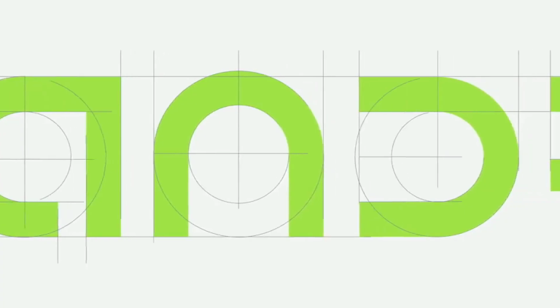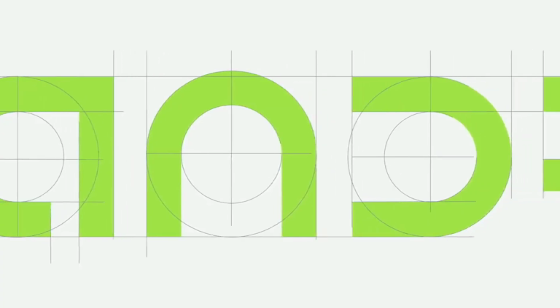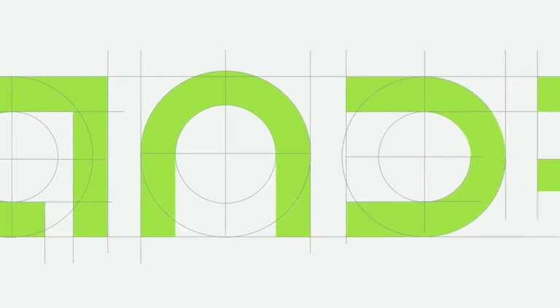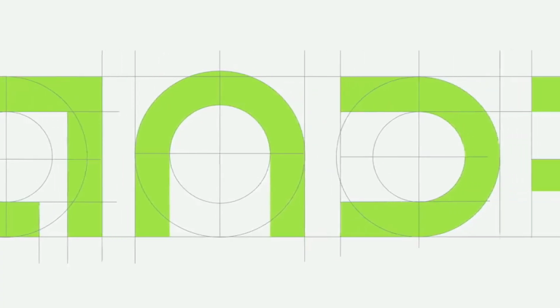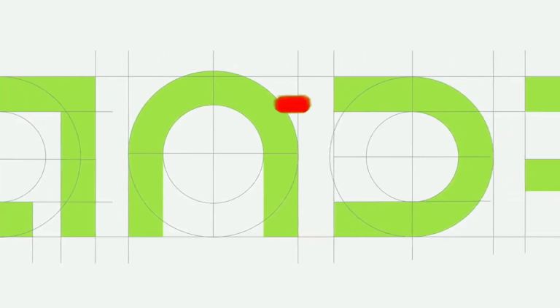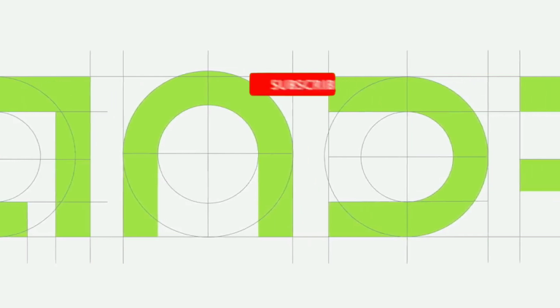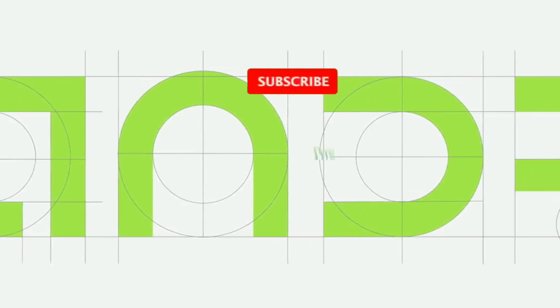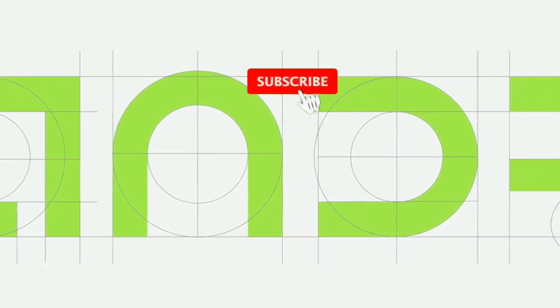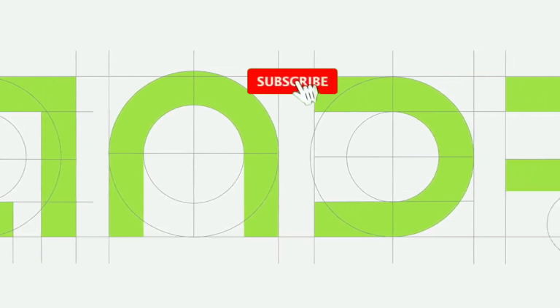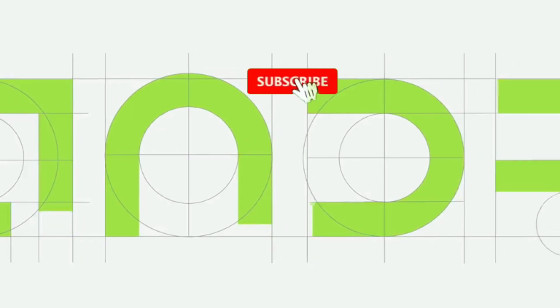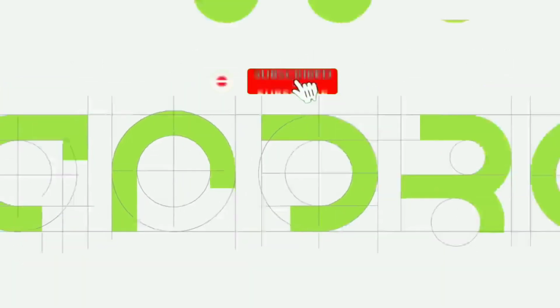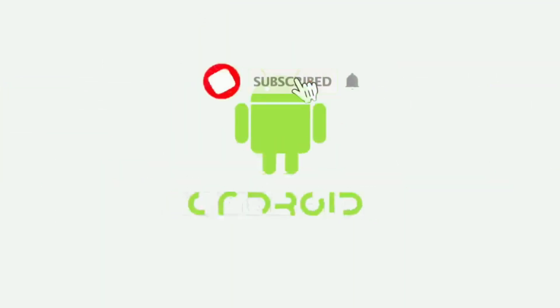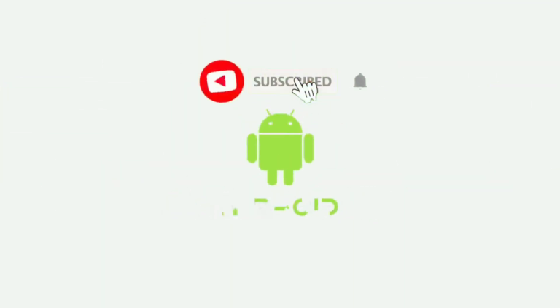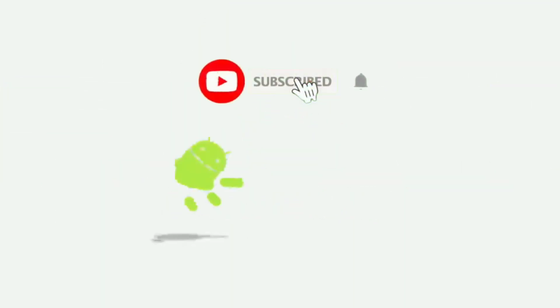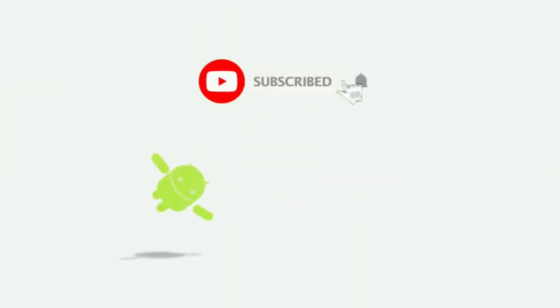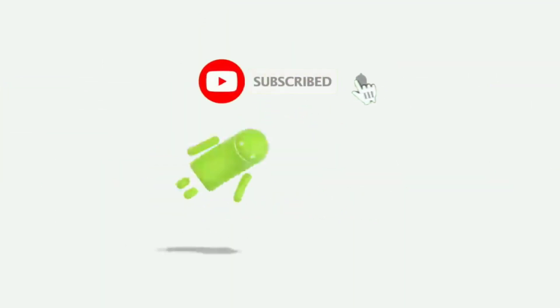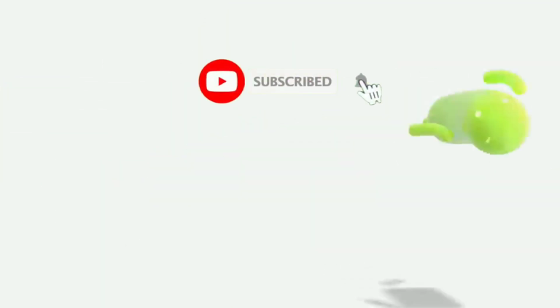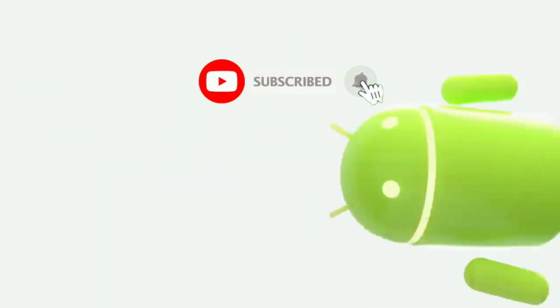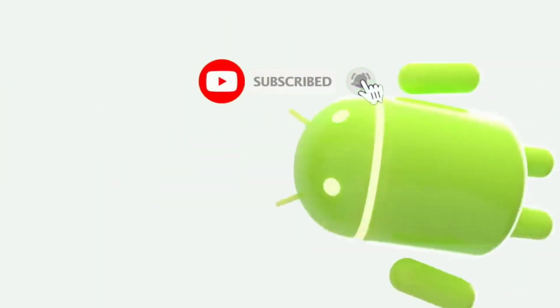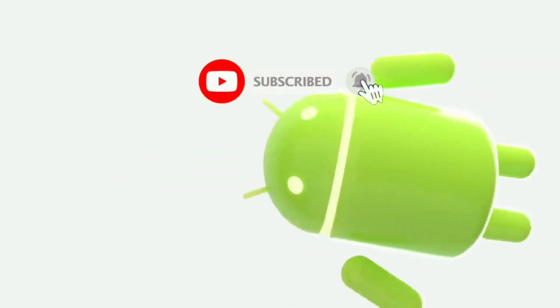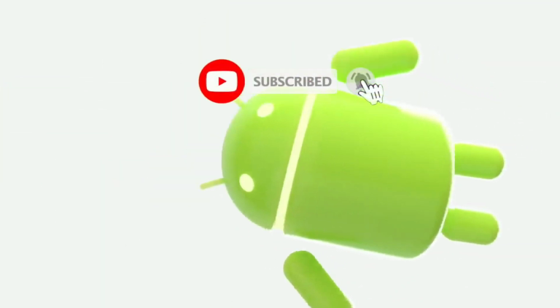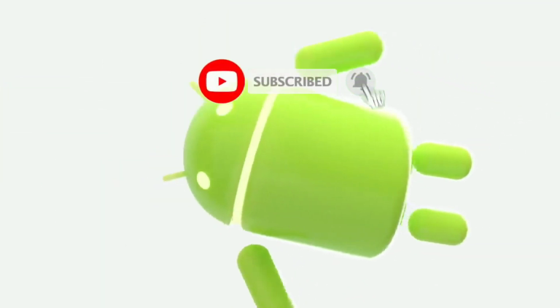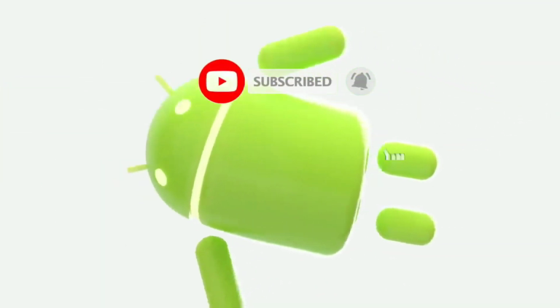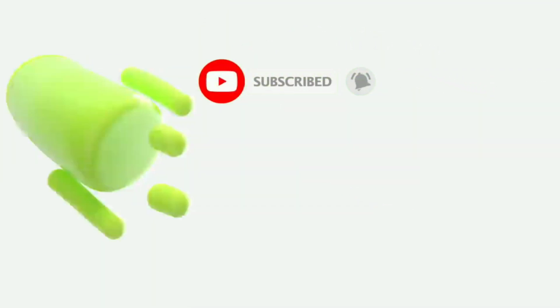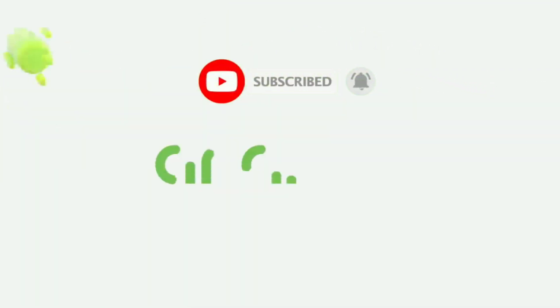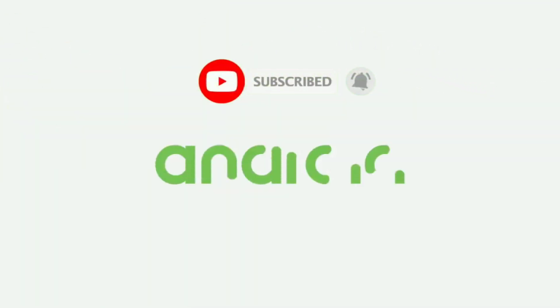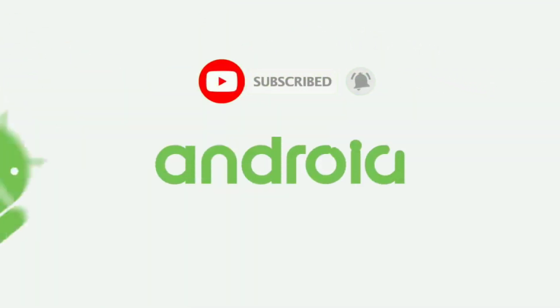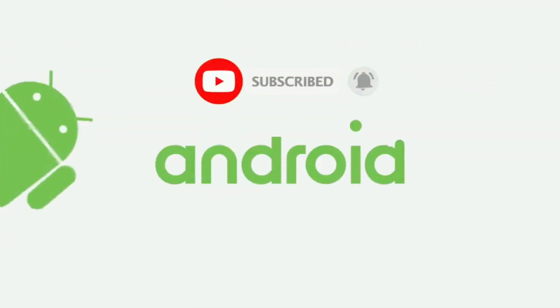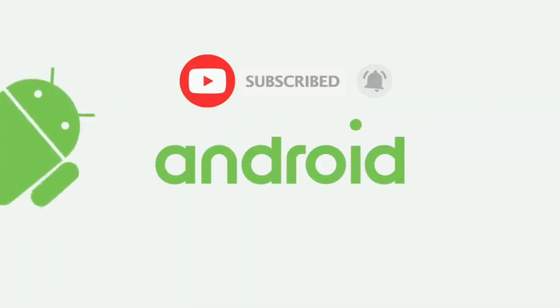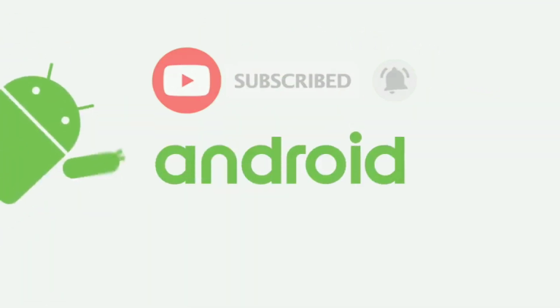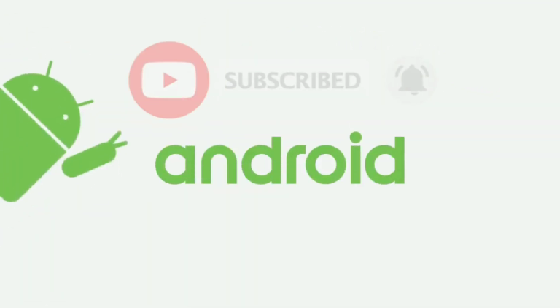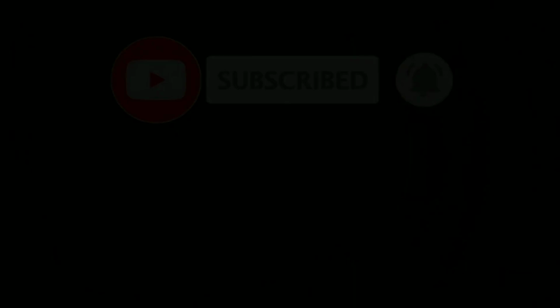I am Ken O and this is Encore Tech. Be sure to subscribe and hit the bell icon so you don't miss any future video.